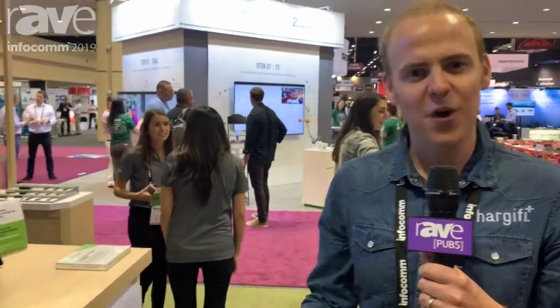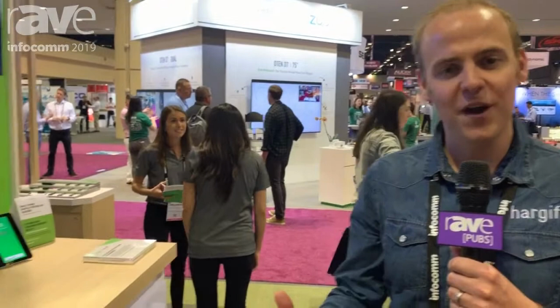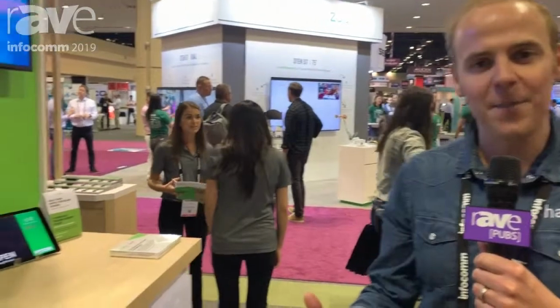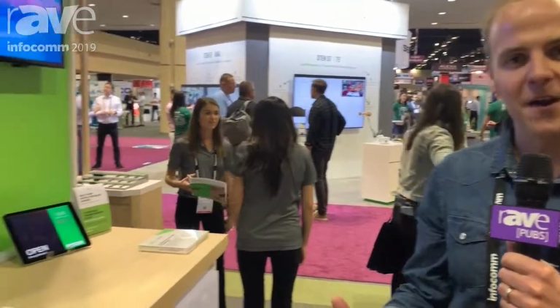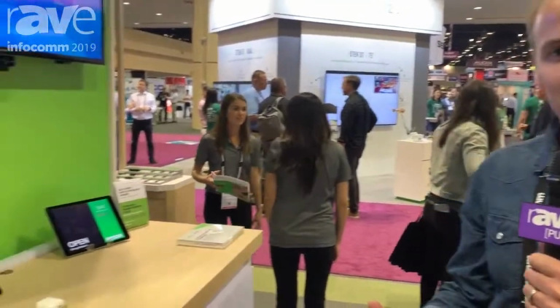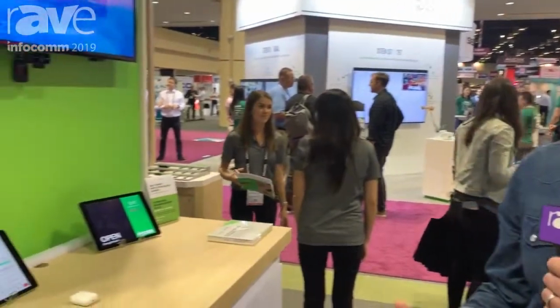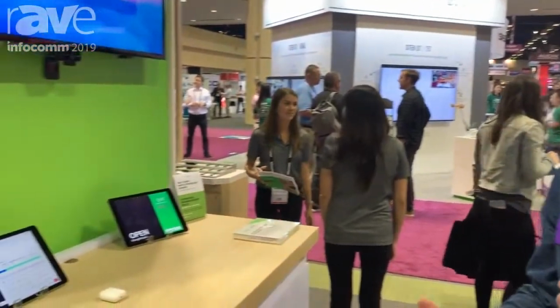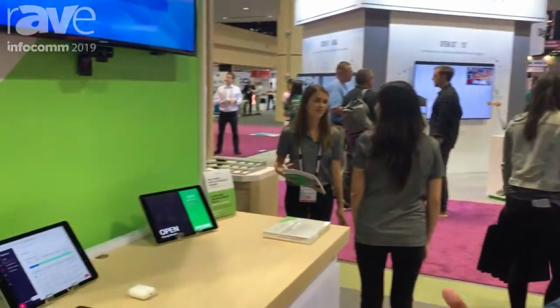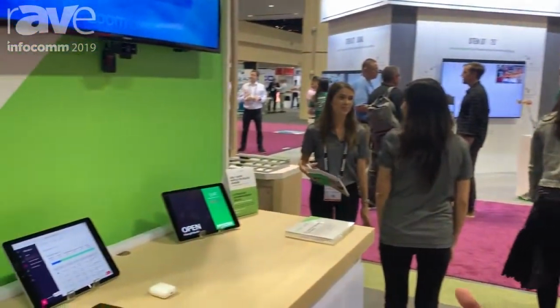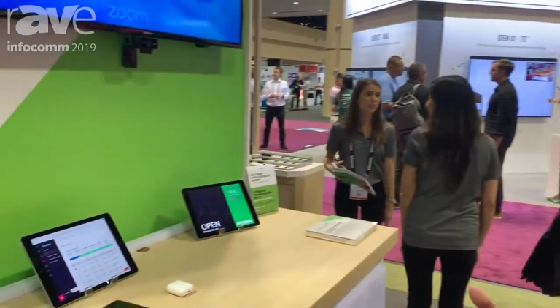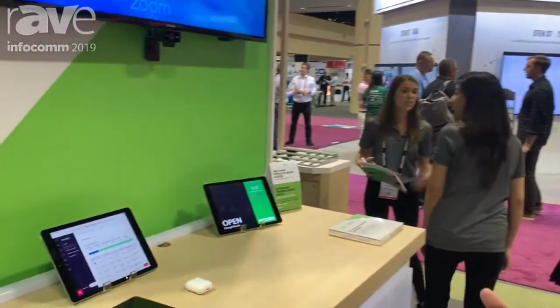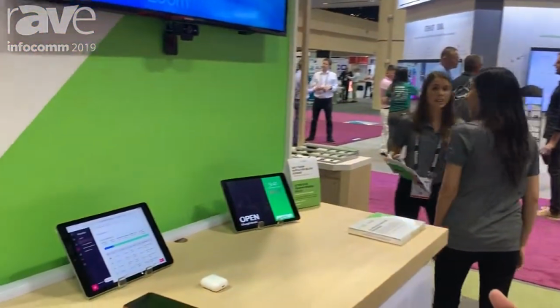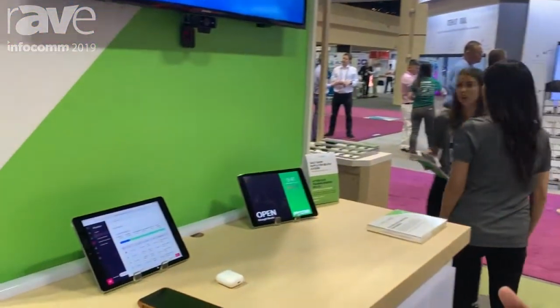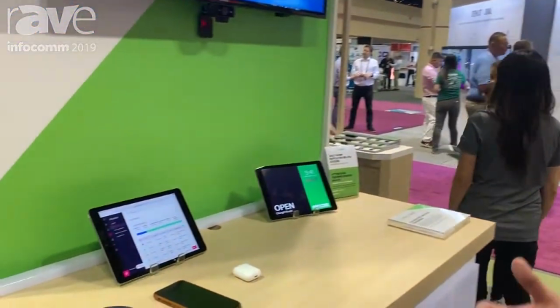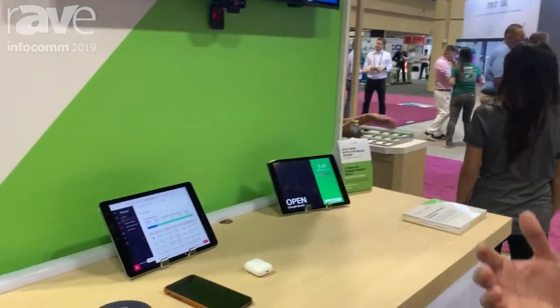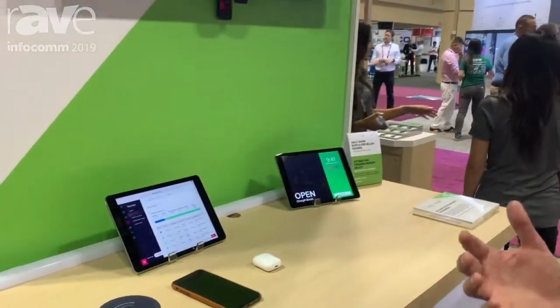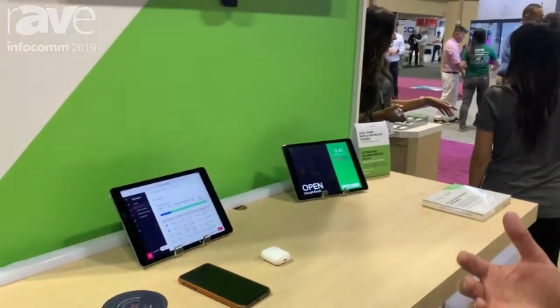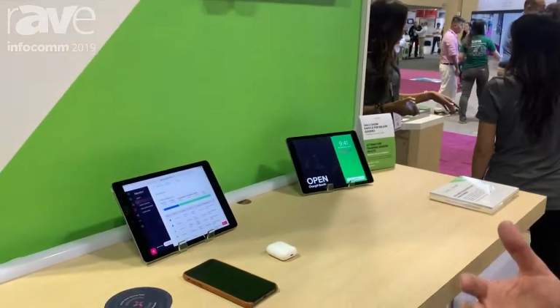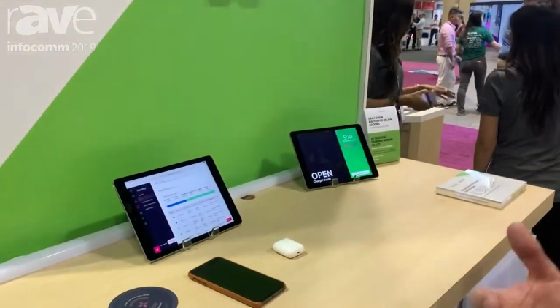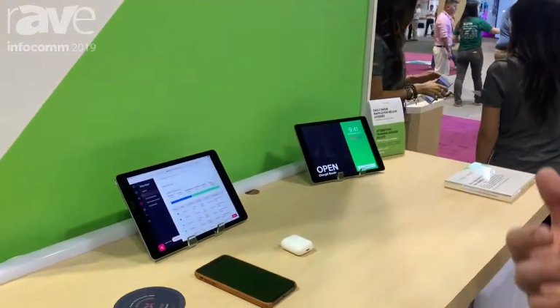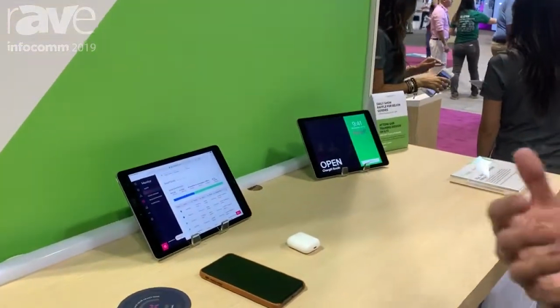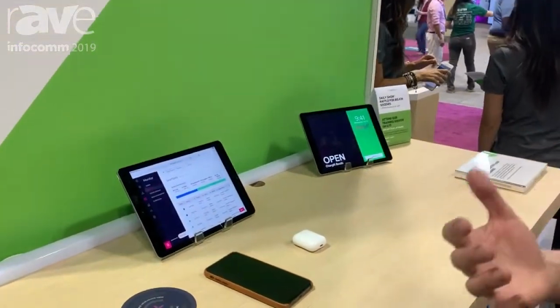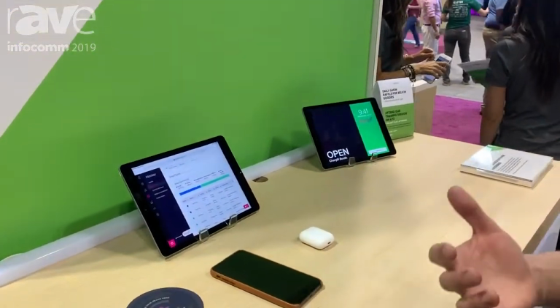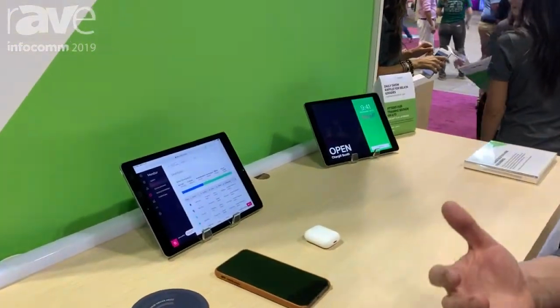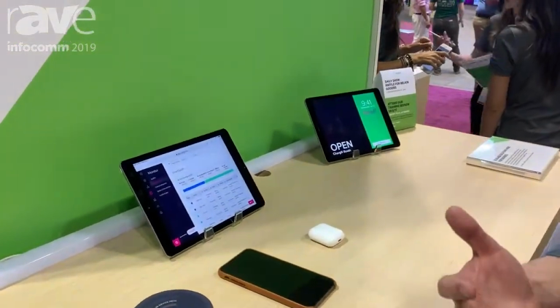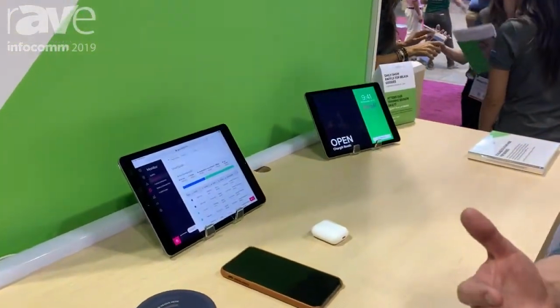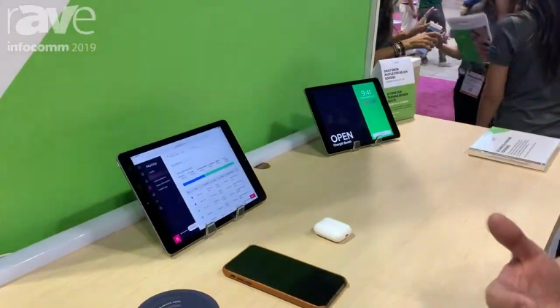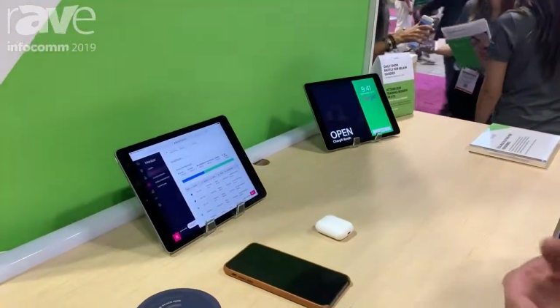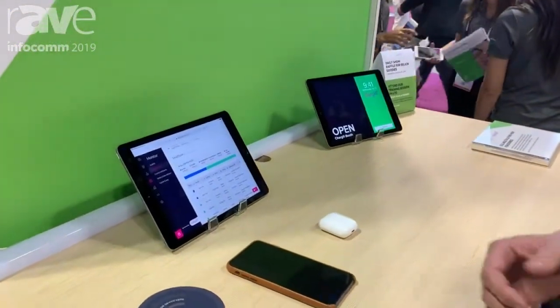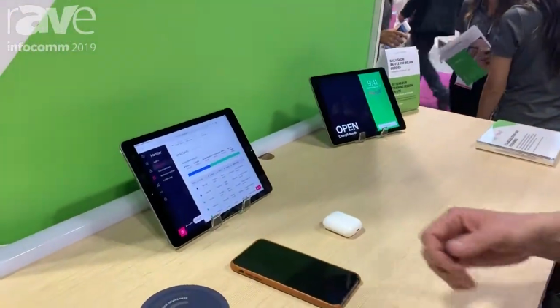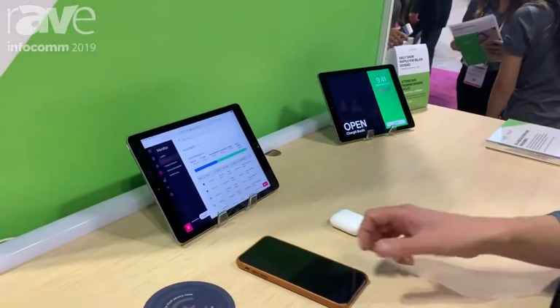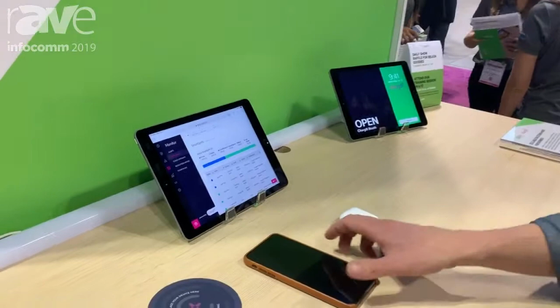We've got a great partnership with Belkin, as you just heard, and we're bringing some smart wireless charging features to this category.